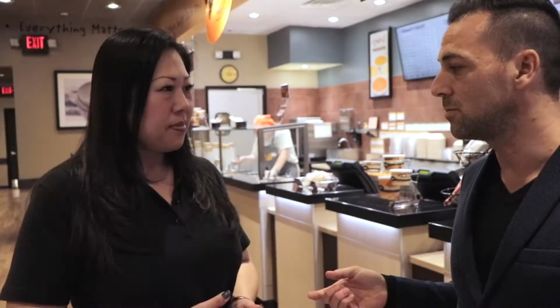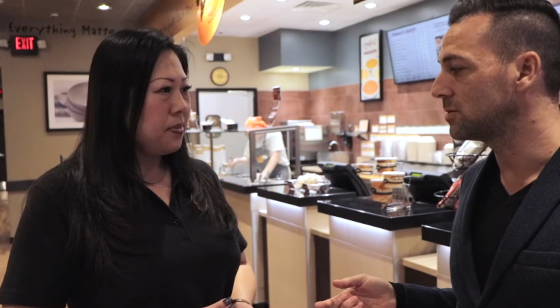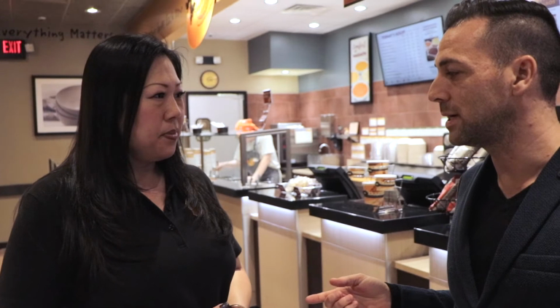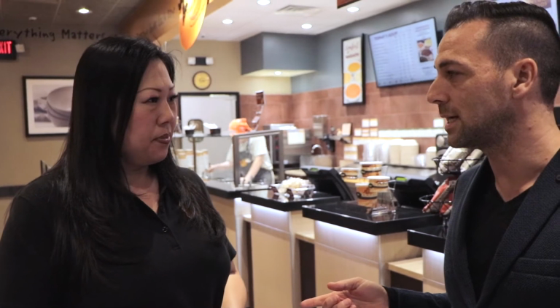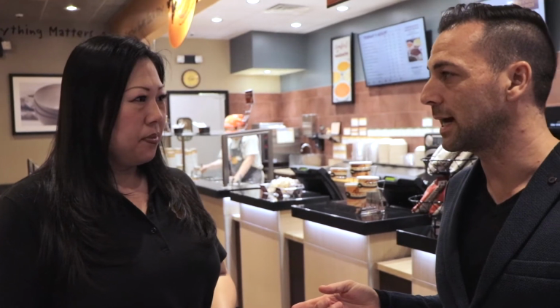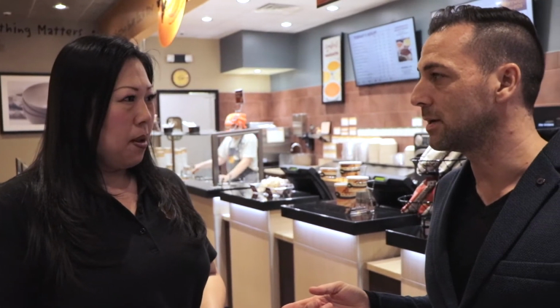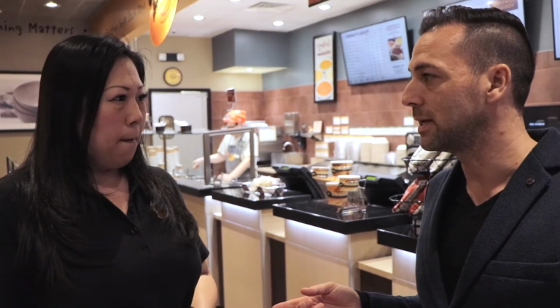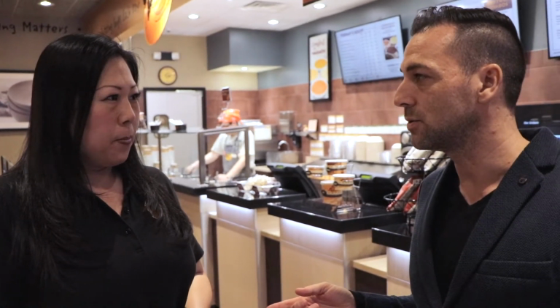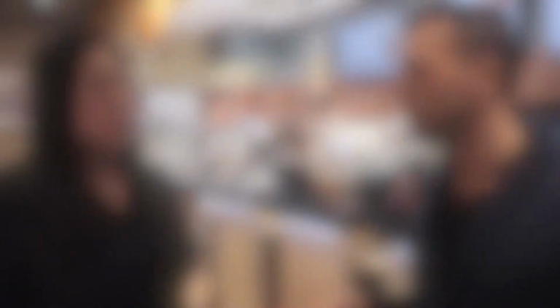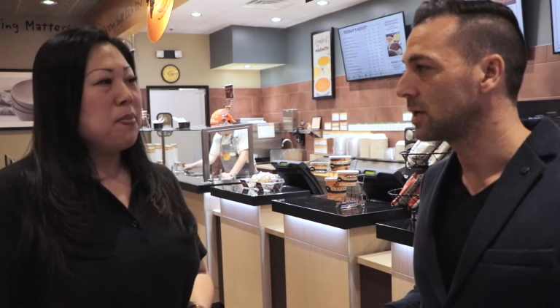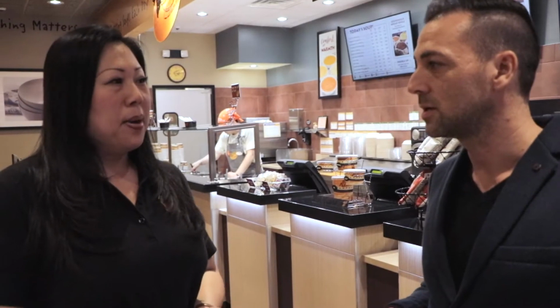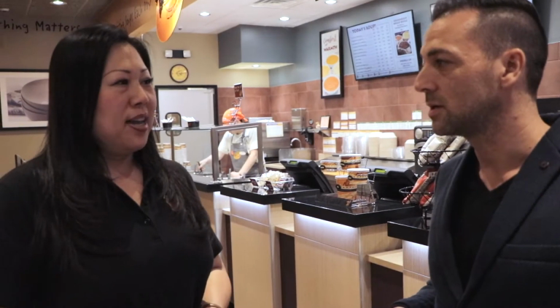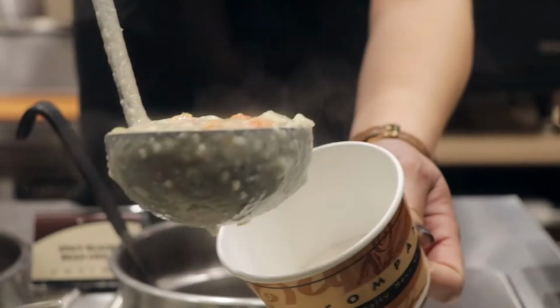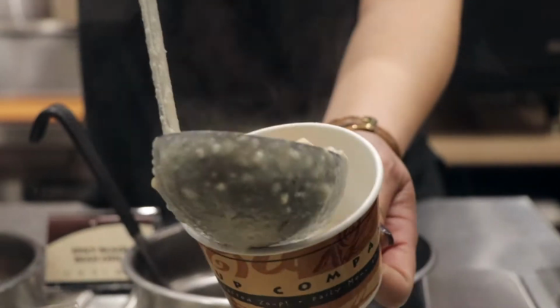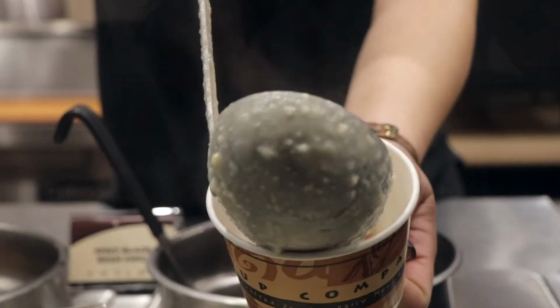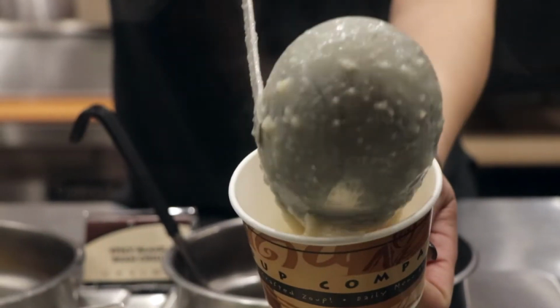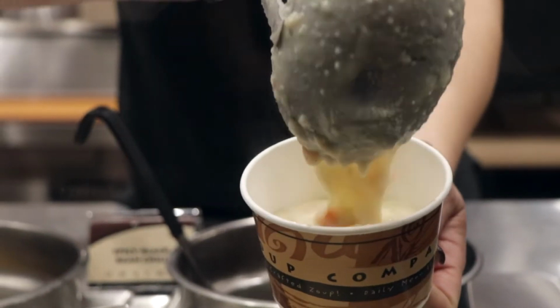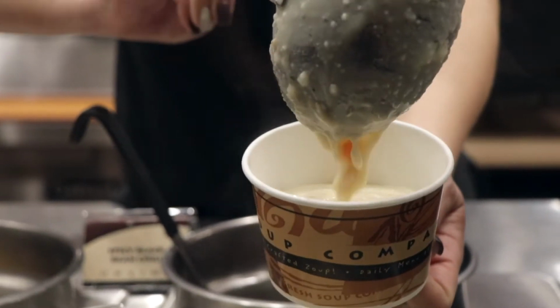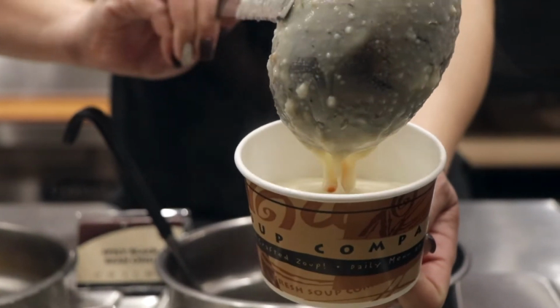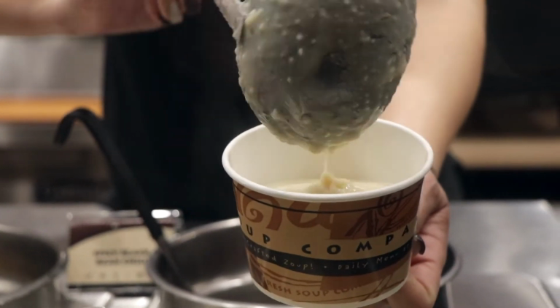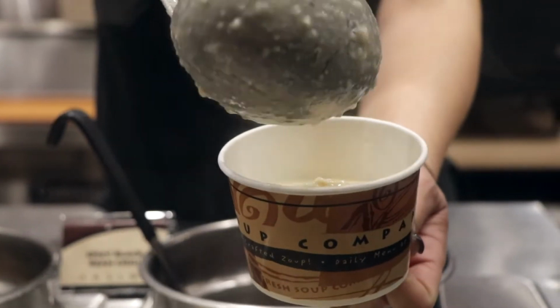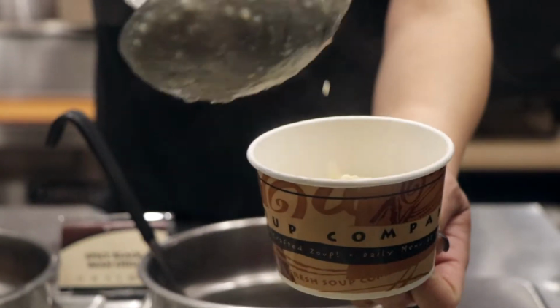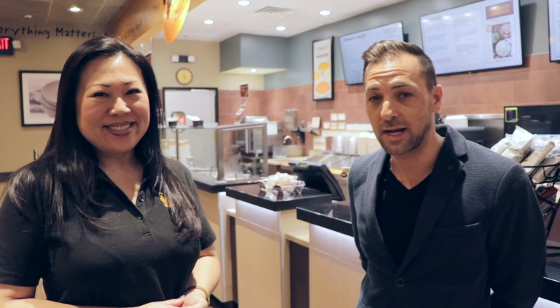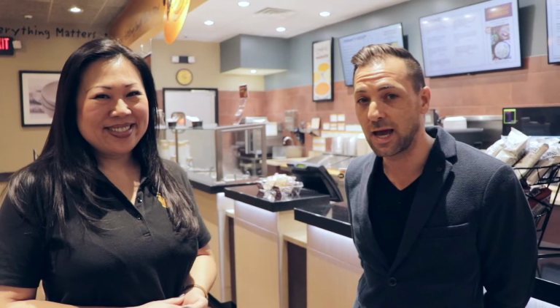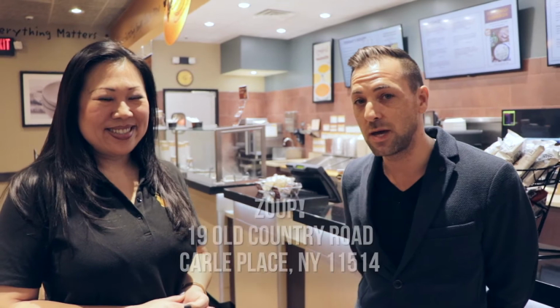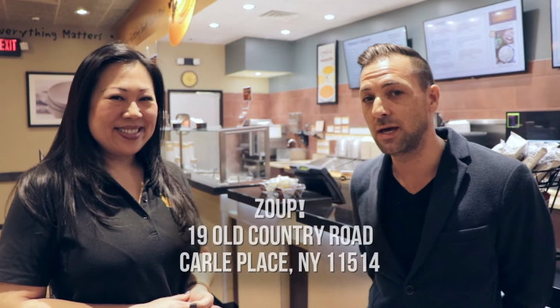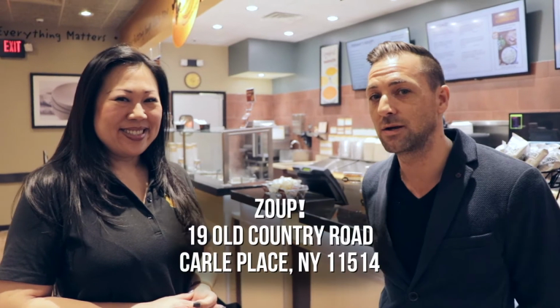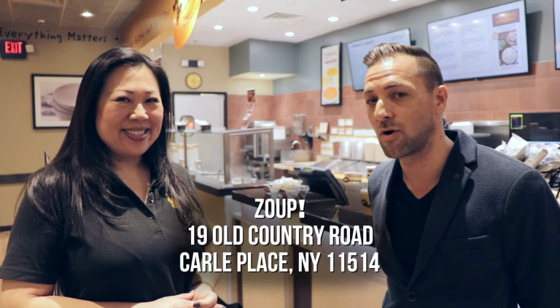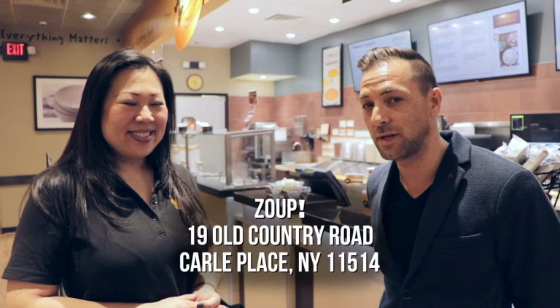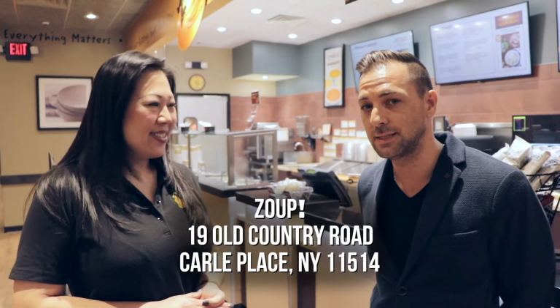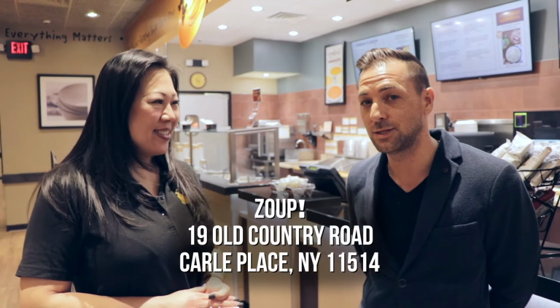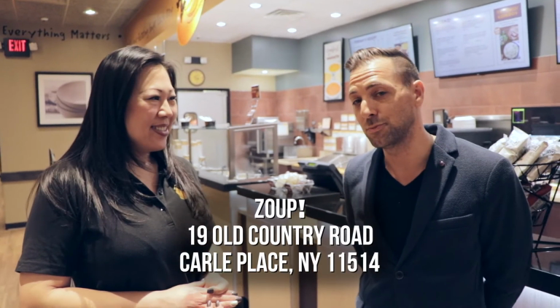What's the best-selling item on the menu? Chicken pot pie. Come visit Annie and Ming here in Carl Place at ZOOP.